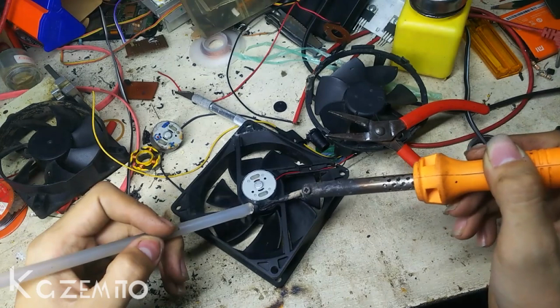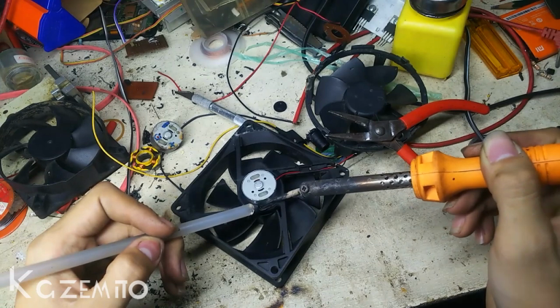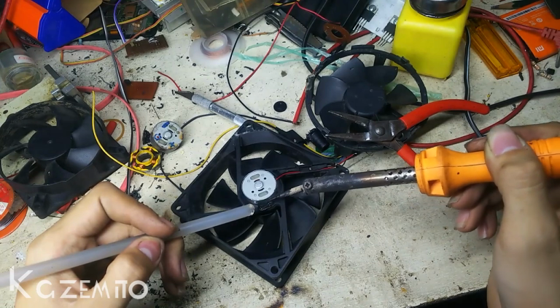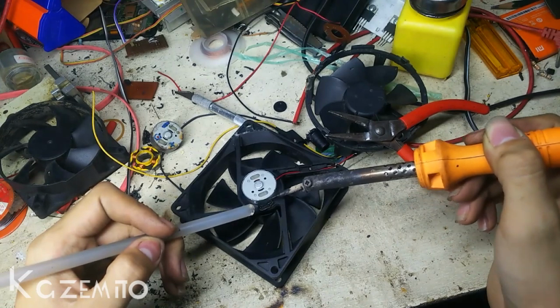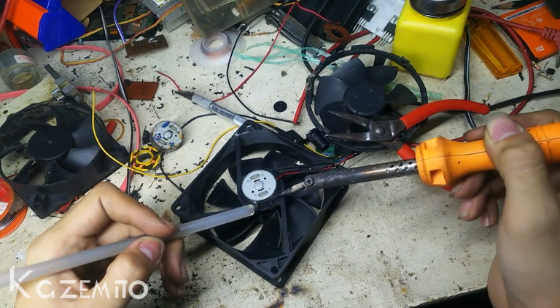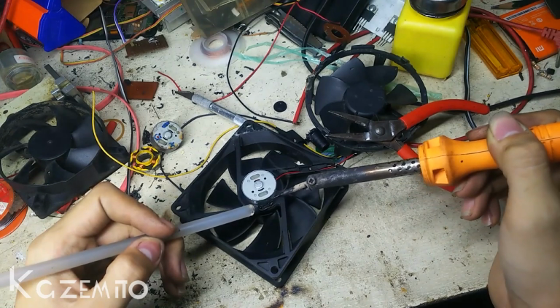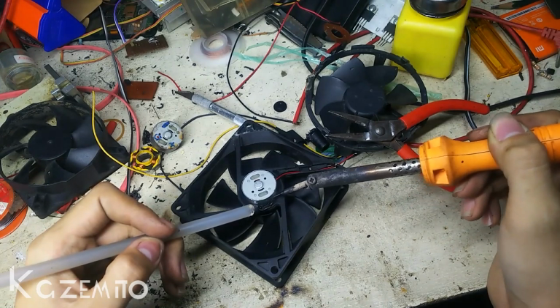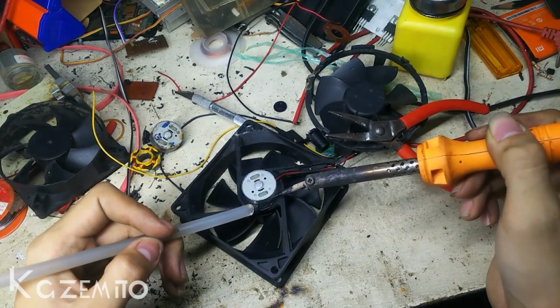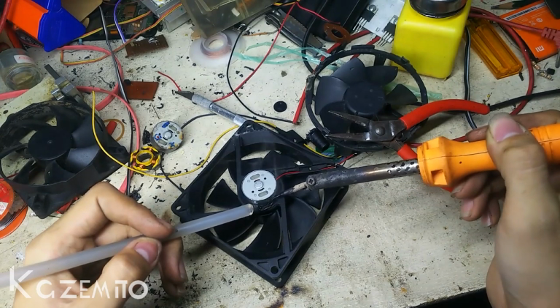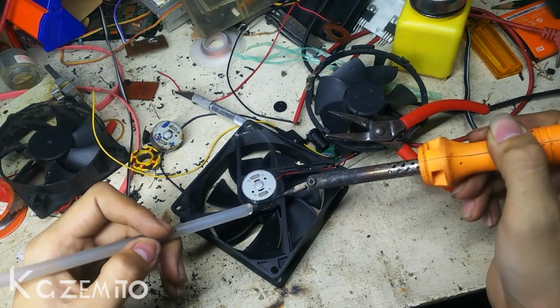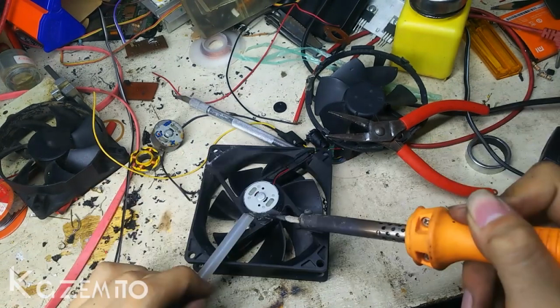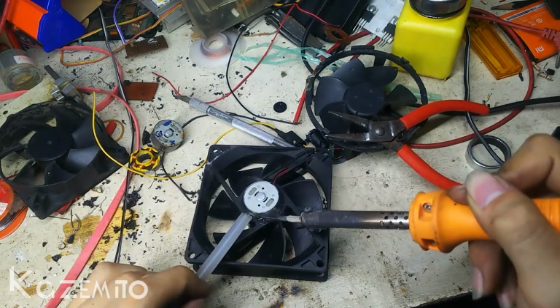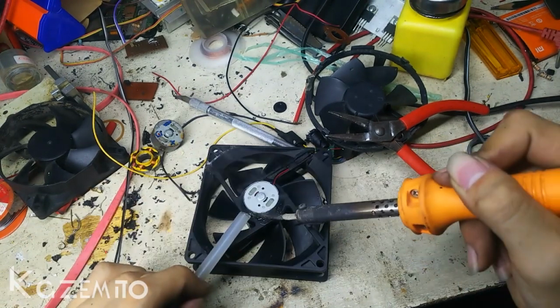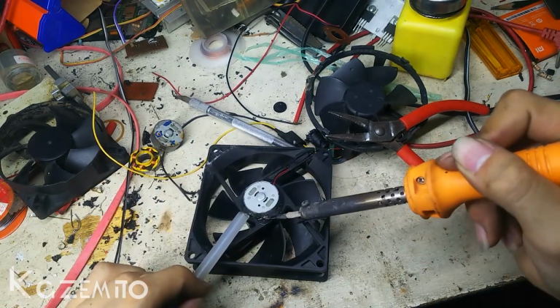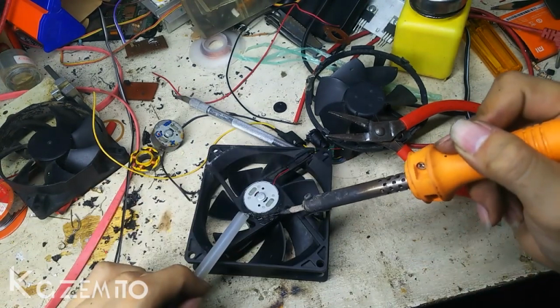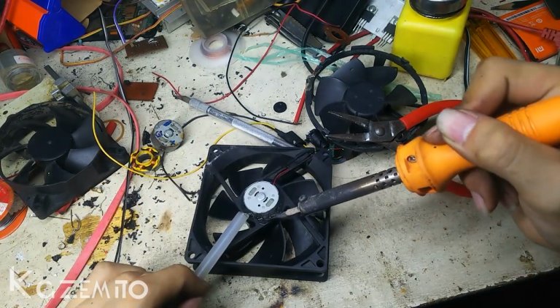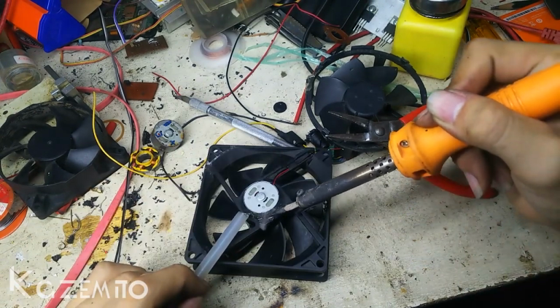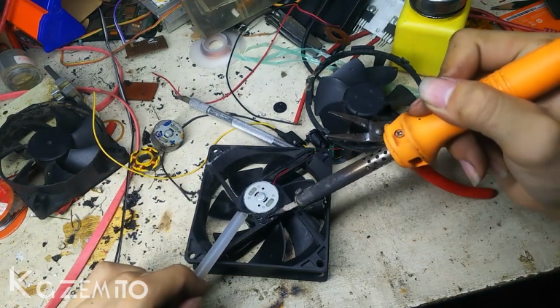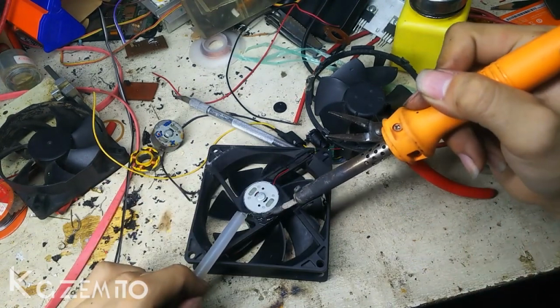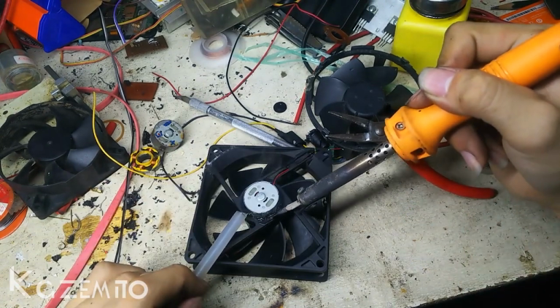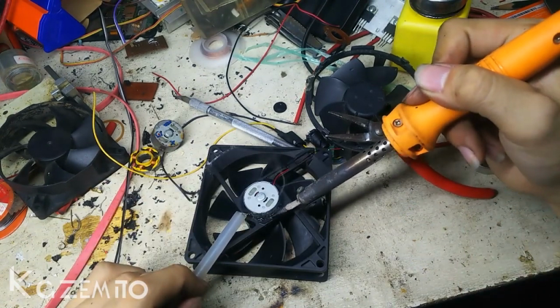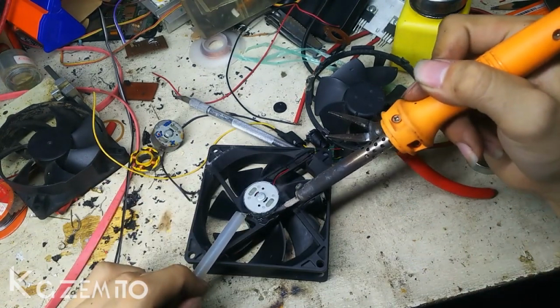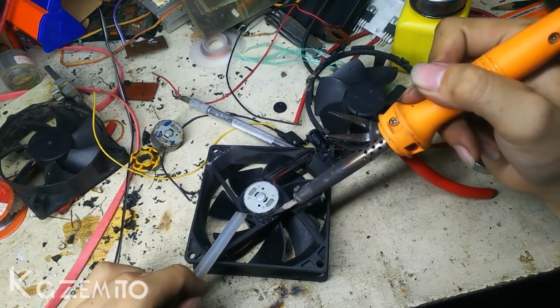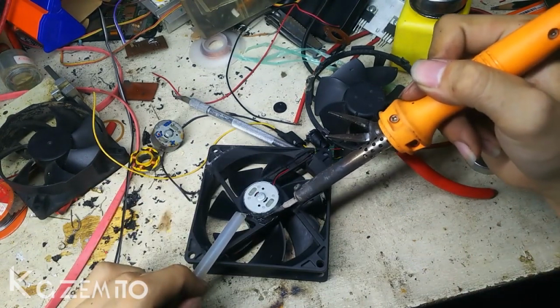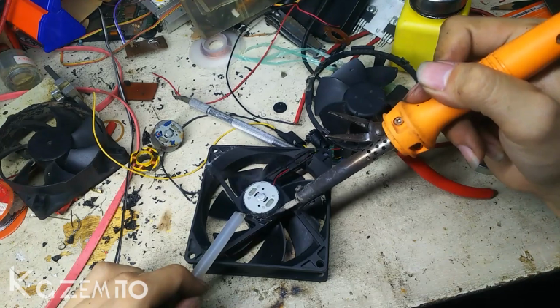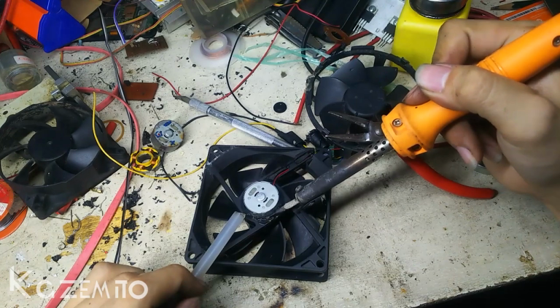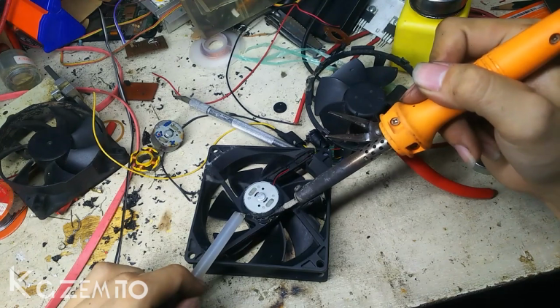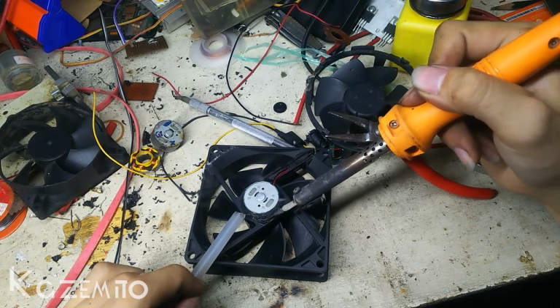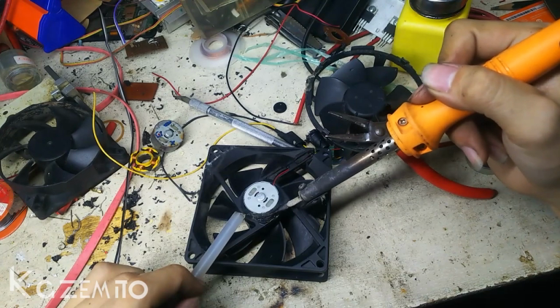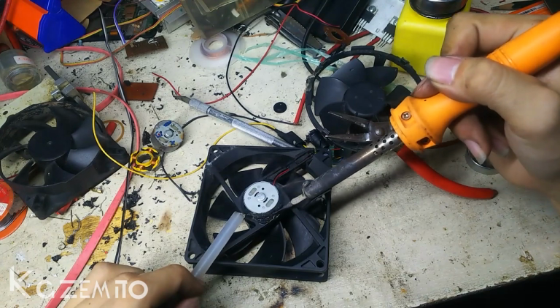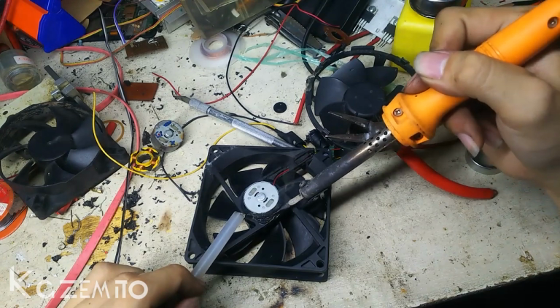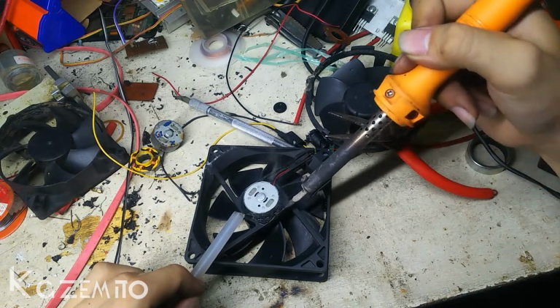This is just for education purposes, and I'm gonna use hot glue instead.